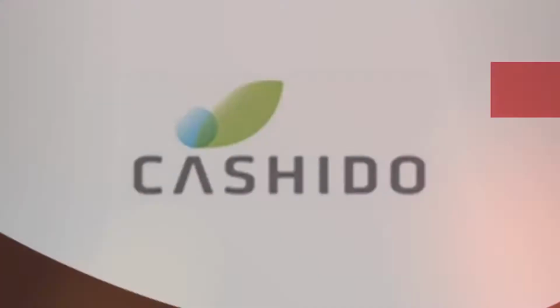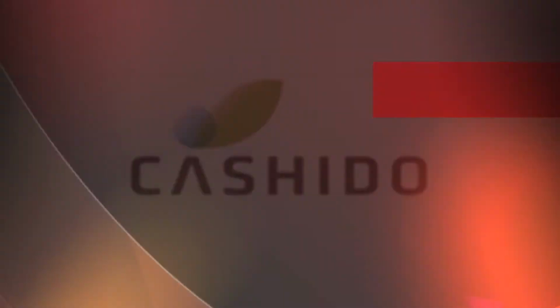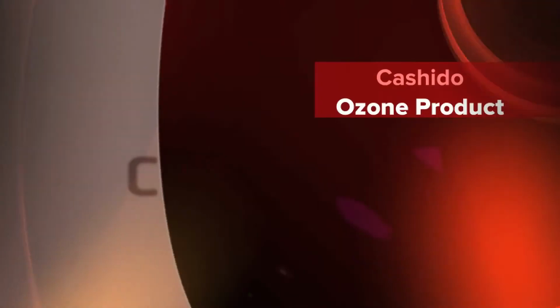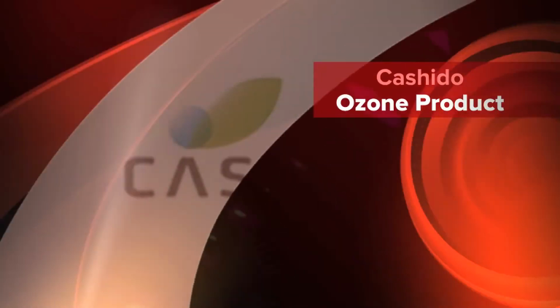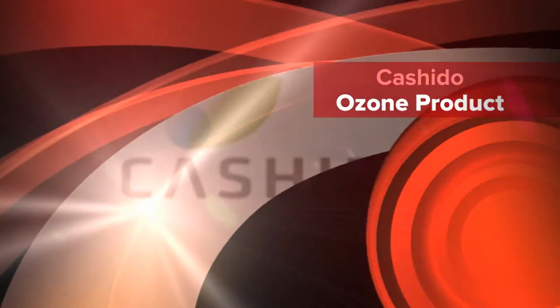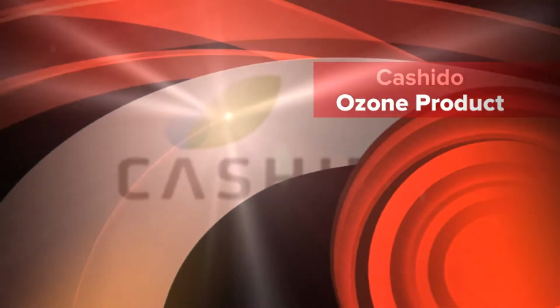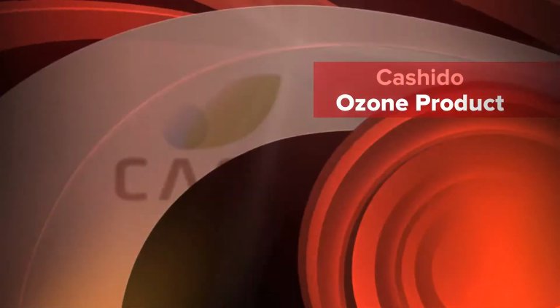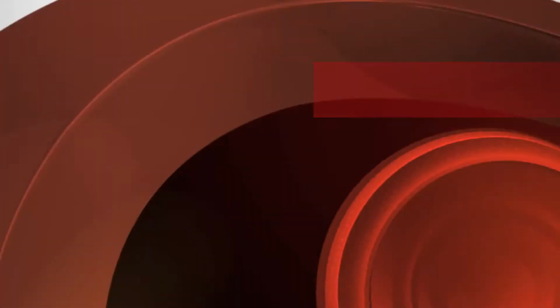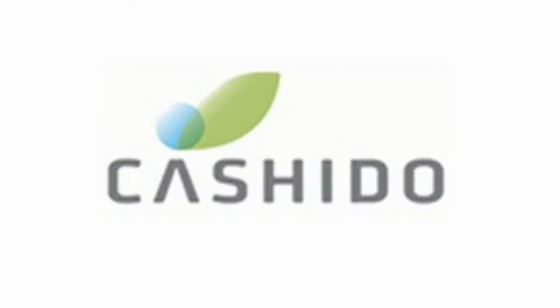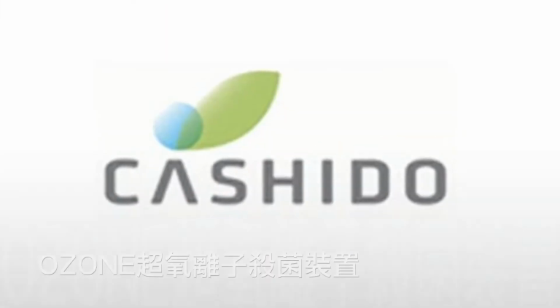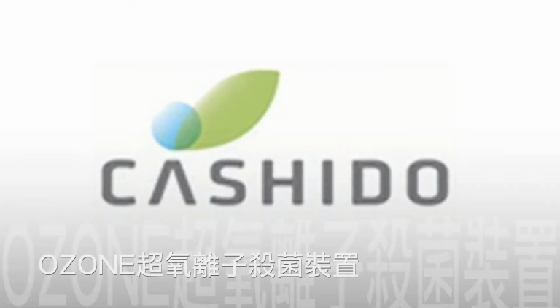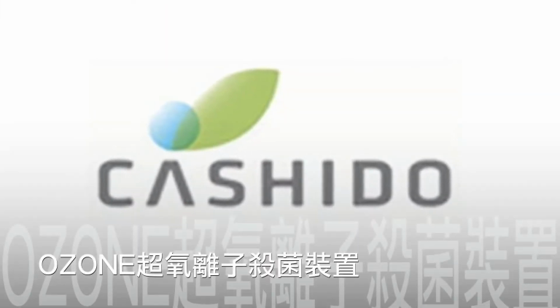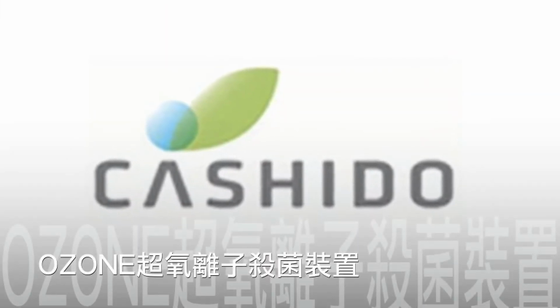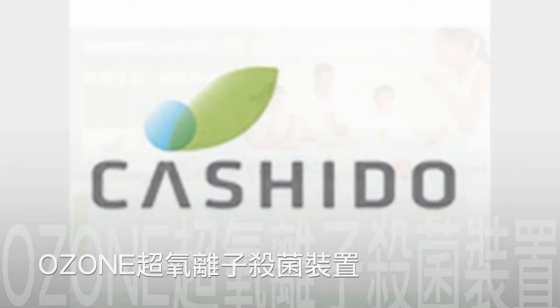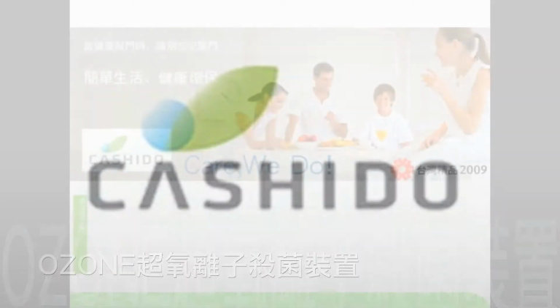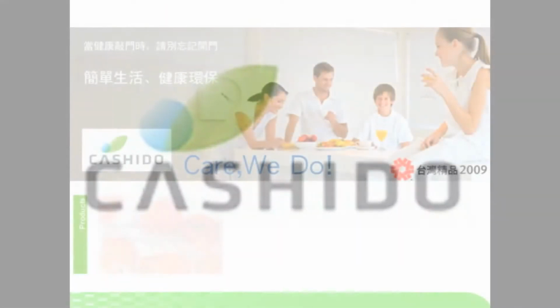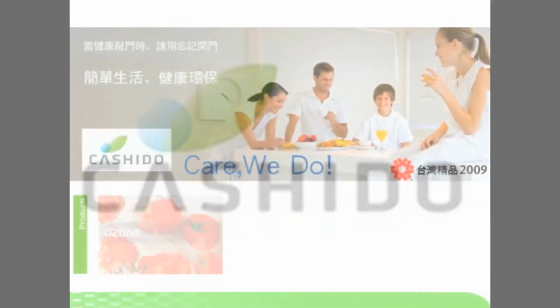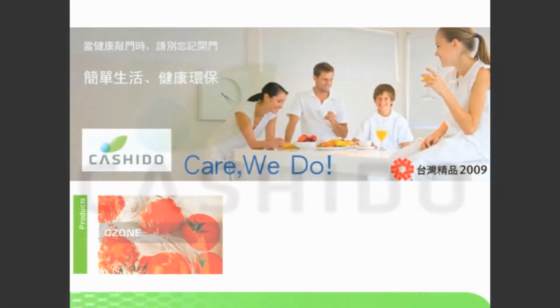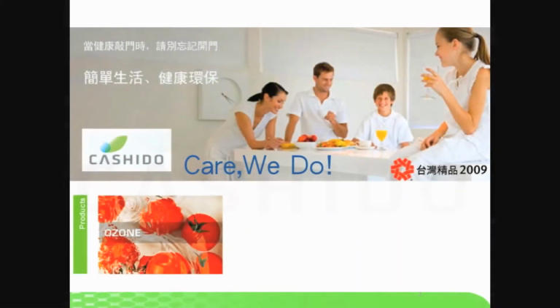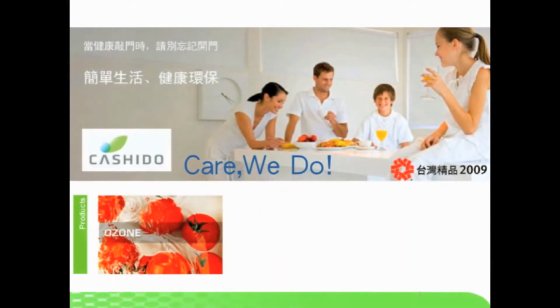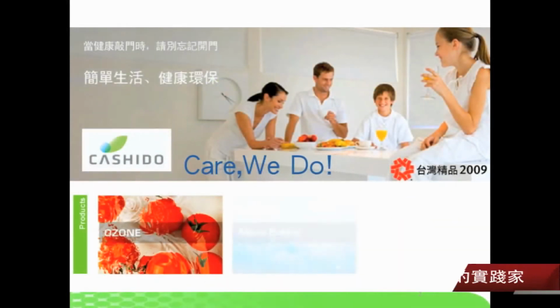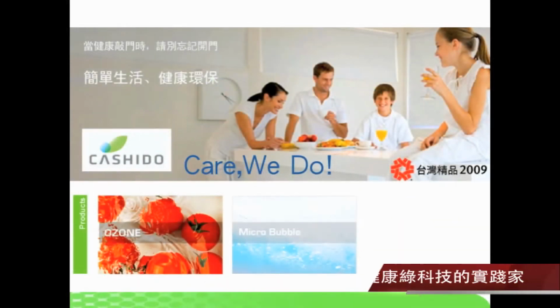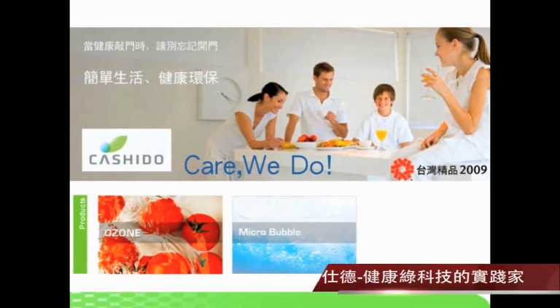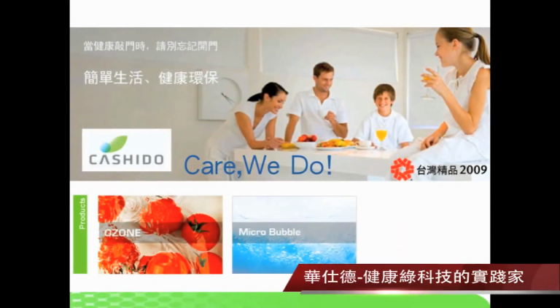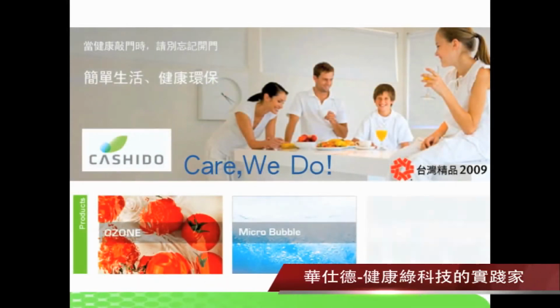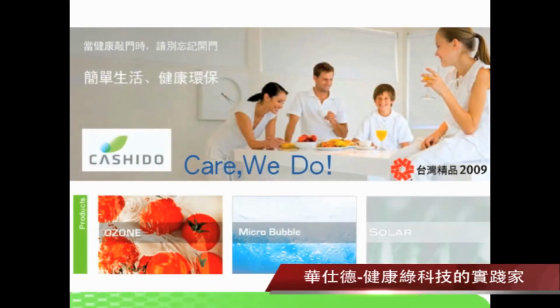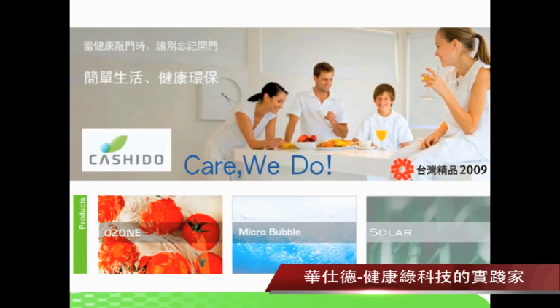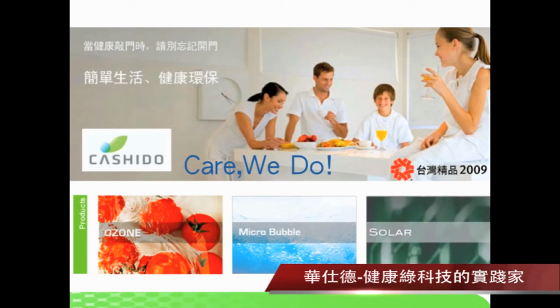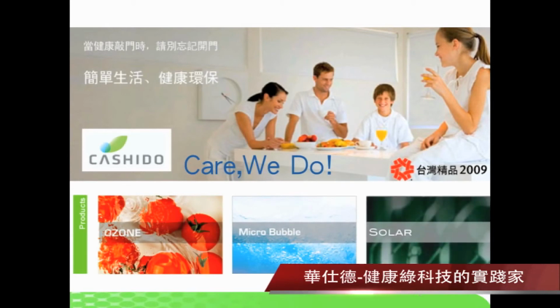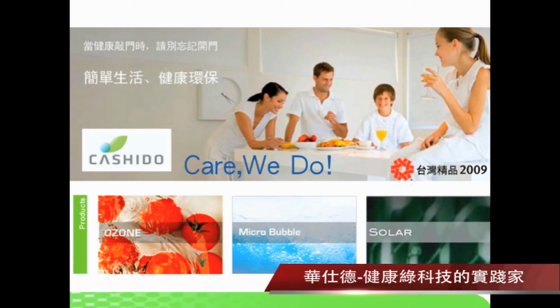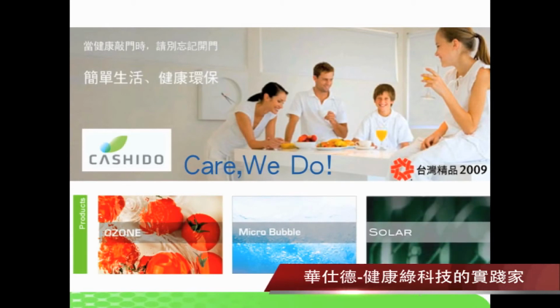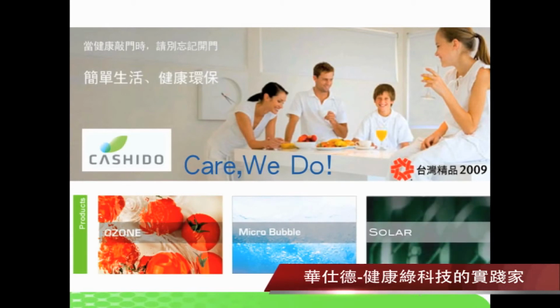O3ON Ozone Antibacterial Sanitizer Introduction. Kushido — your green solution provider.